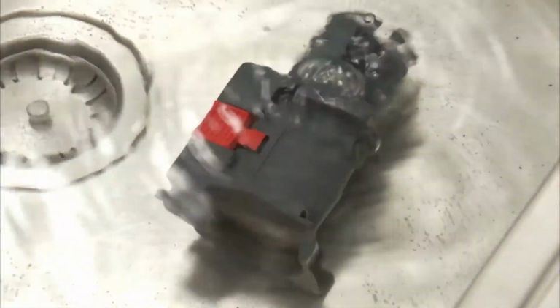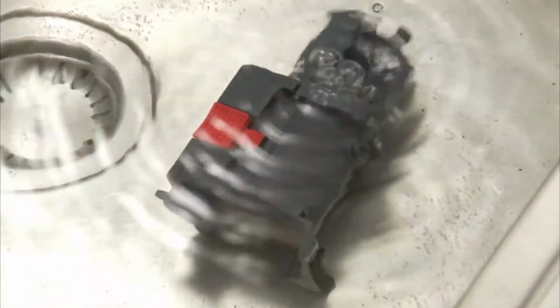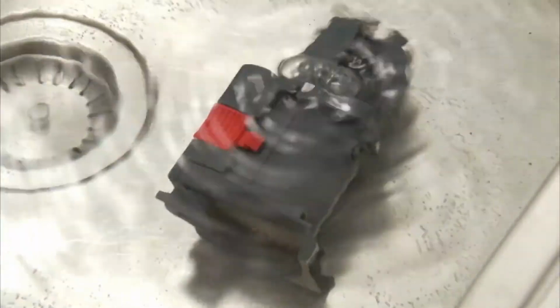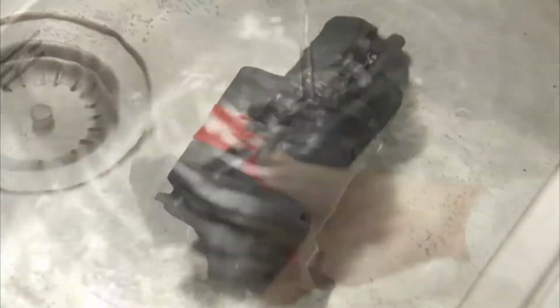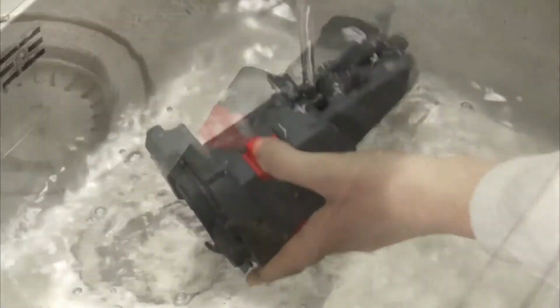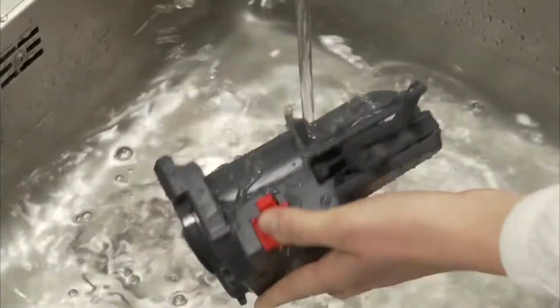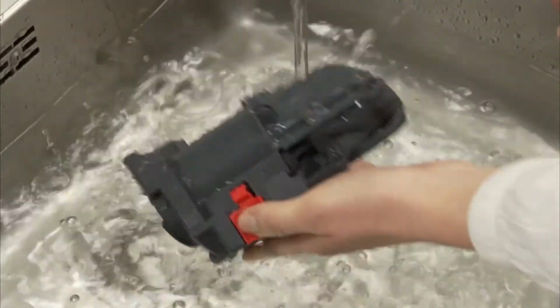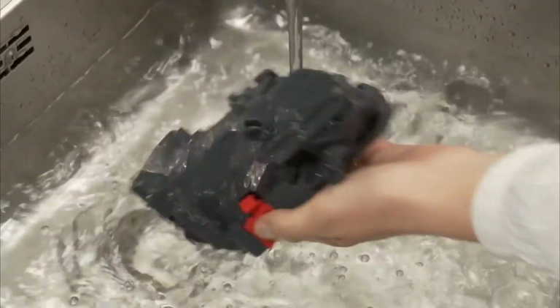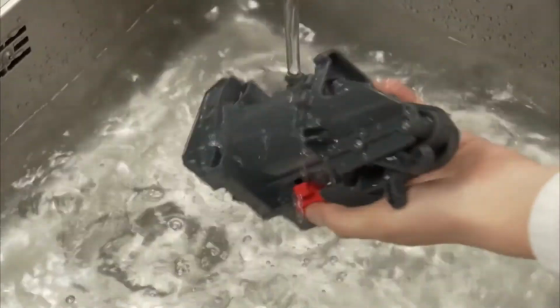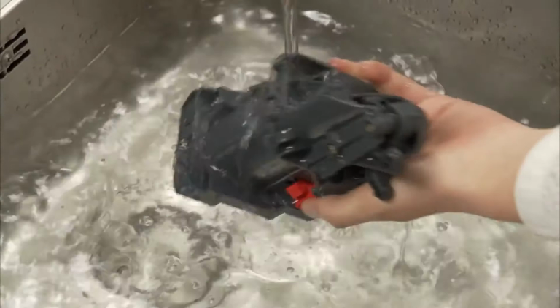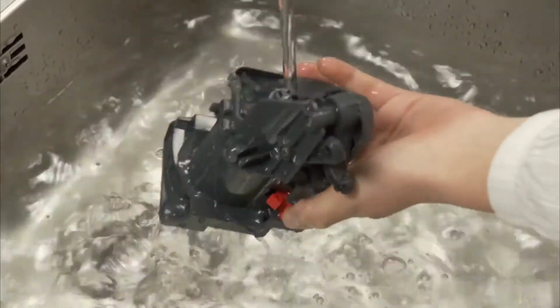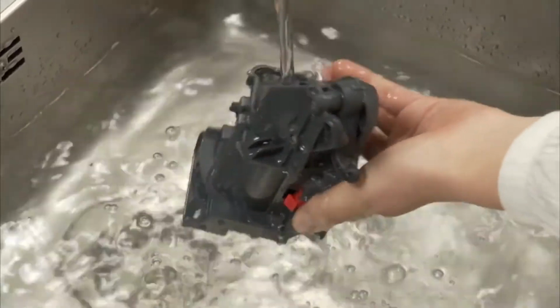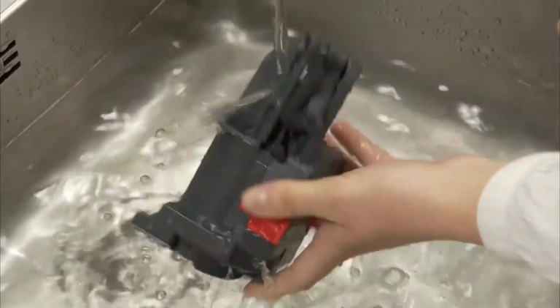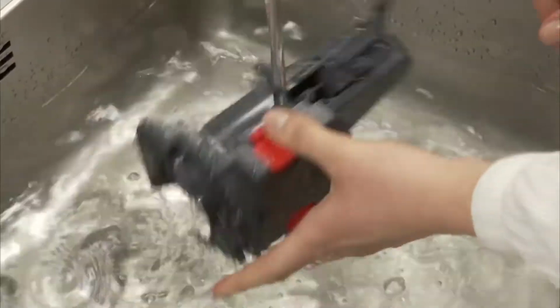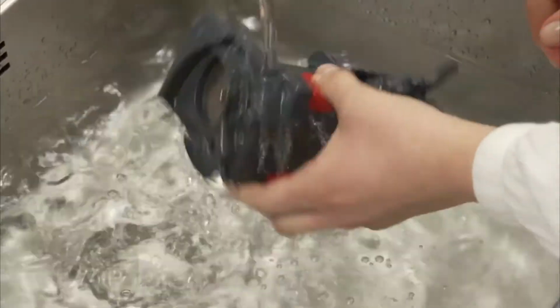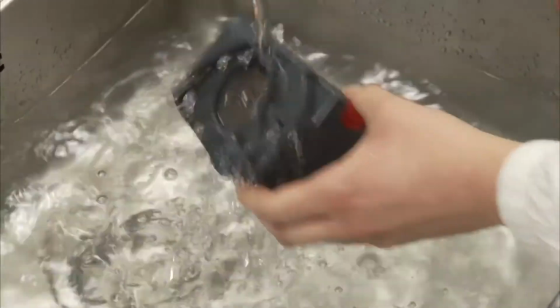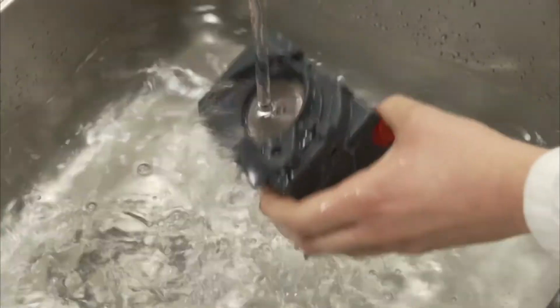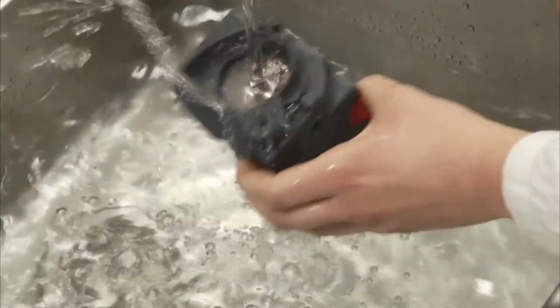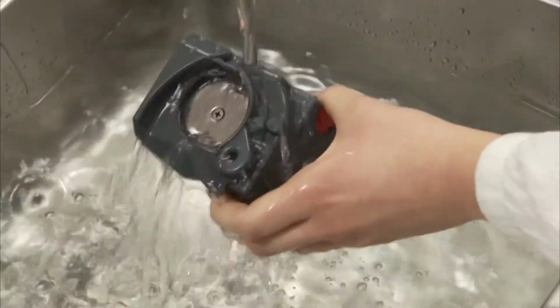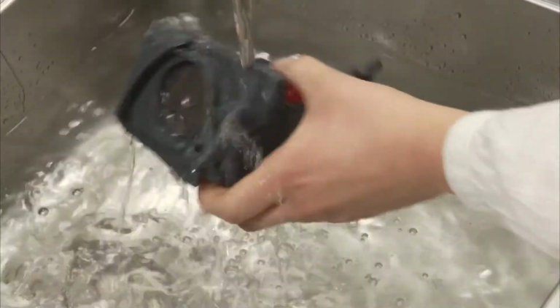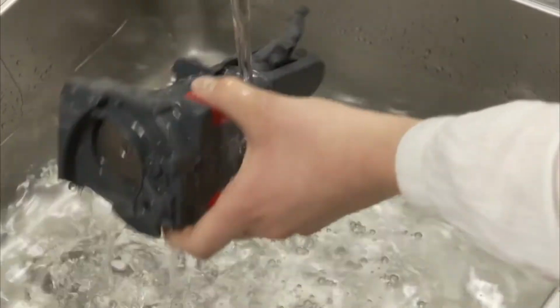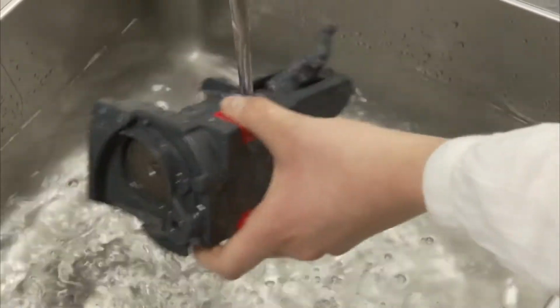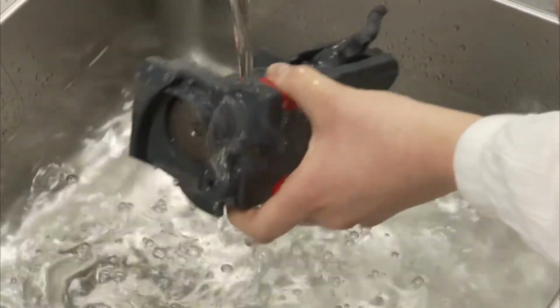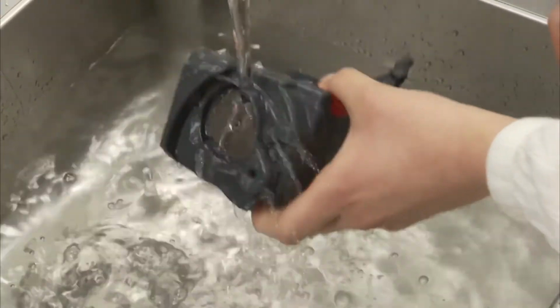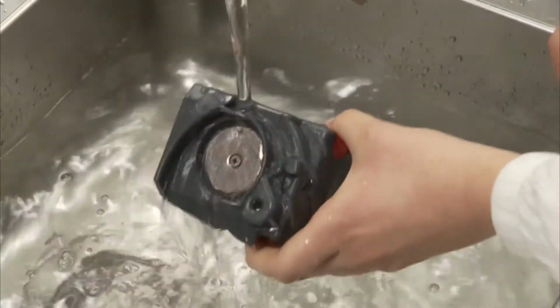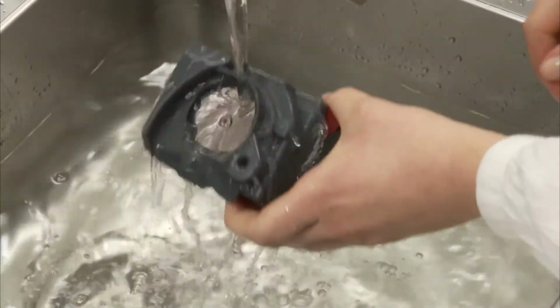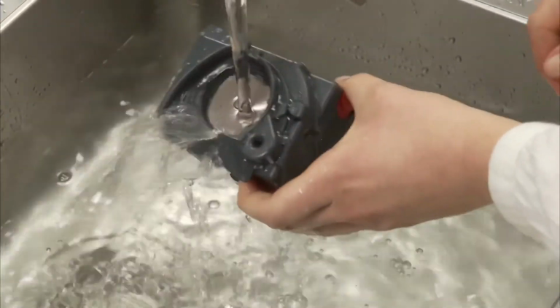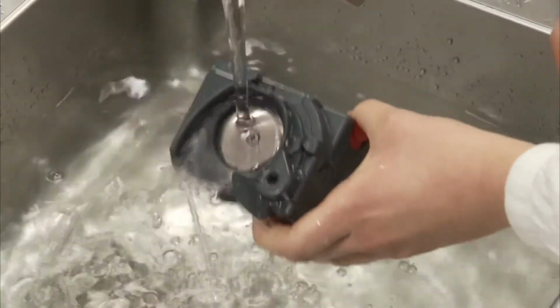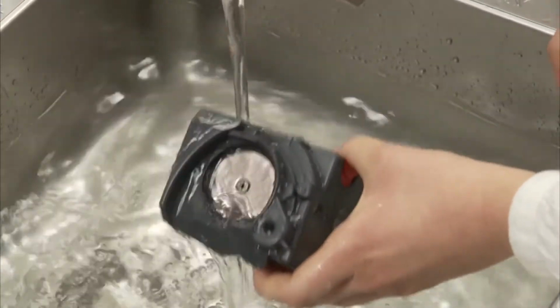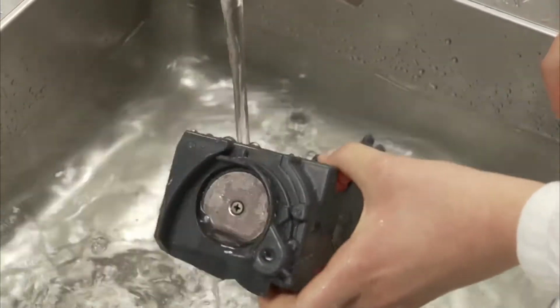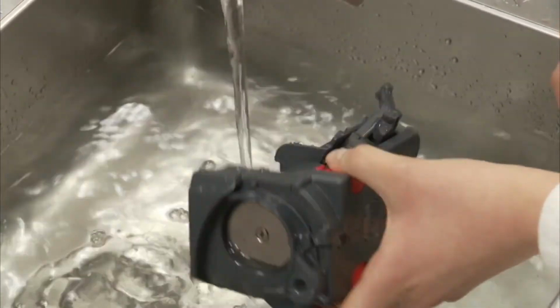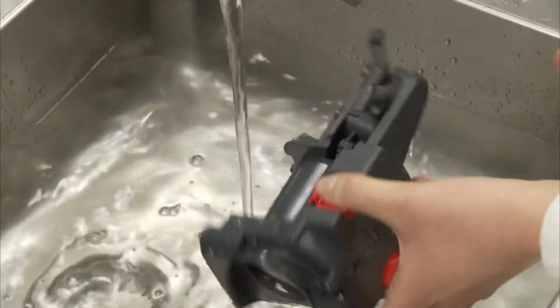Then rinse under the tap. Rinse with water only — no washing up liquid, no dishwasher.